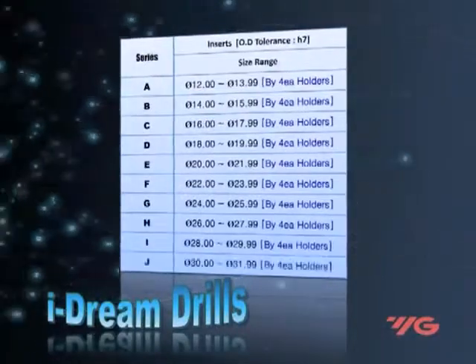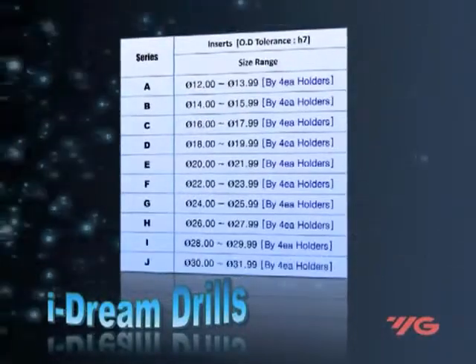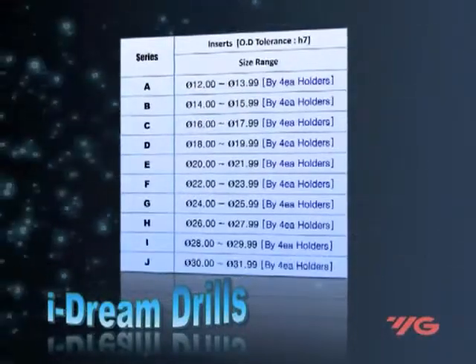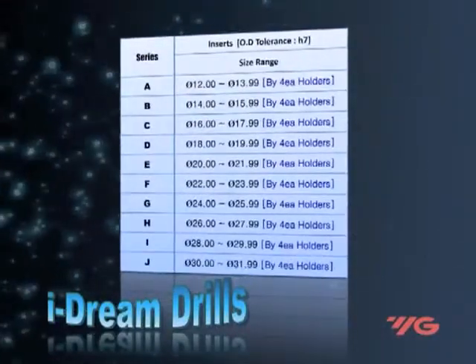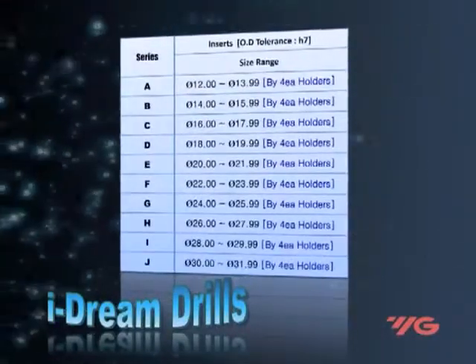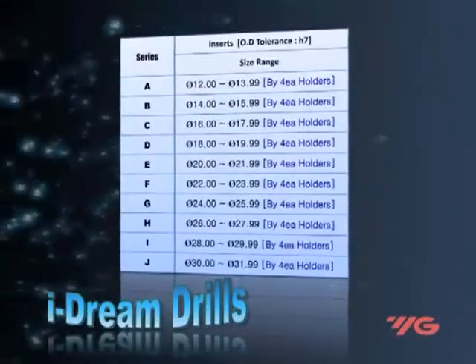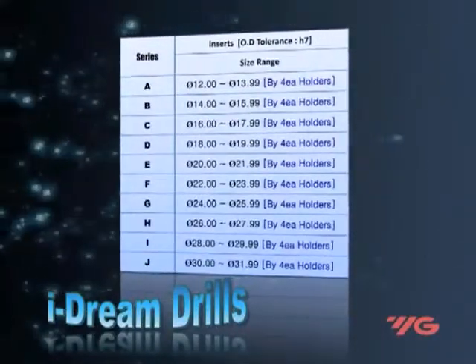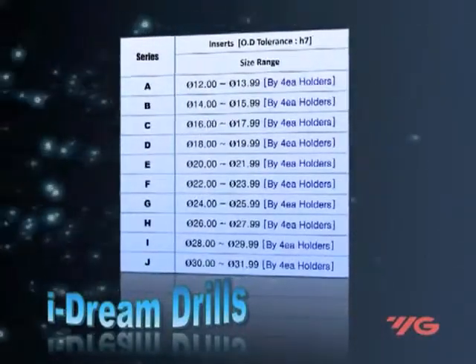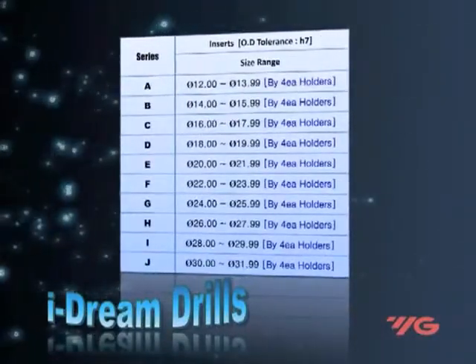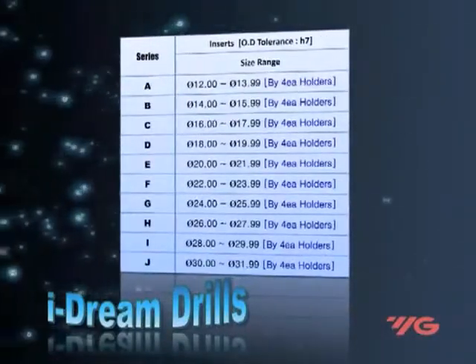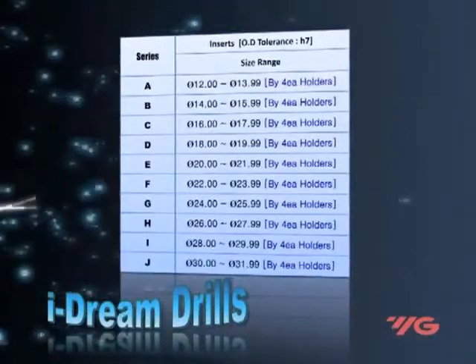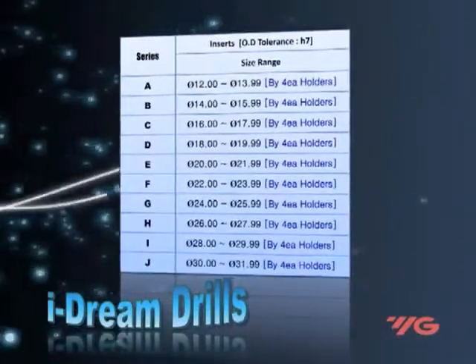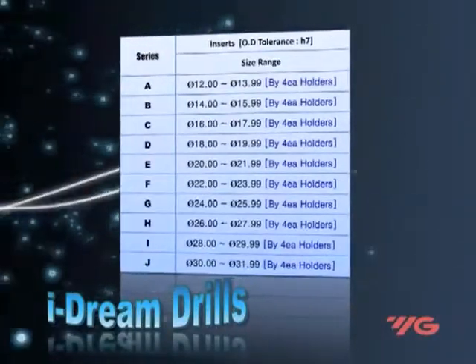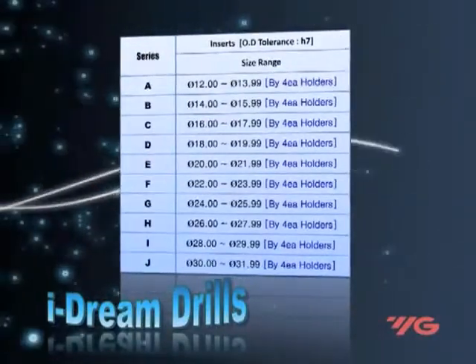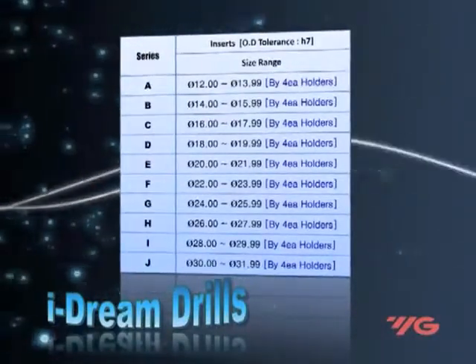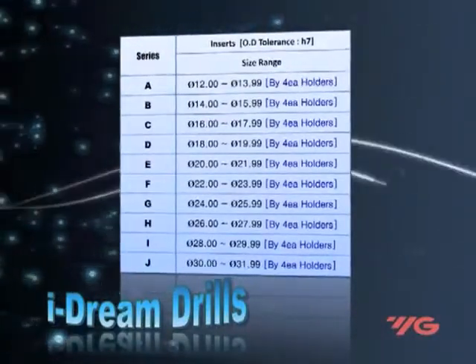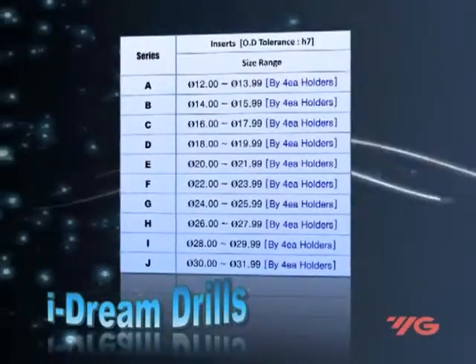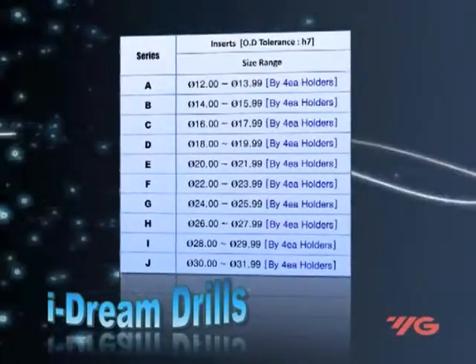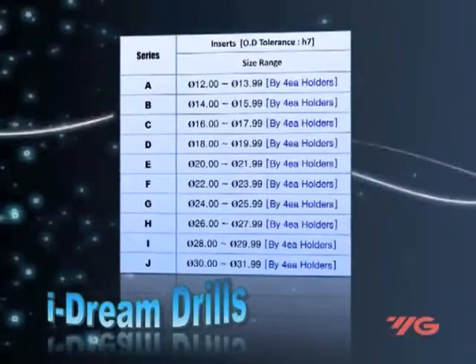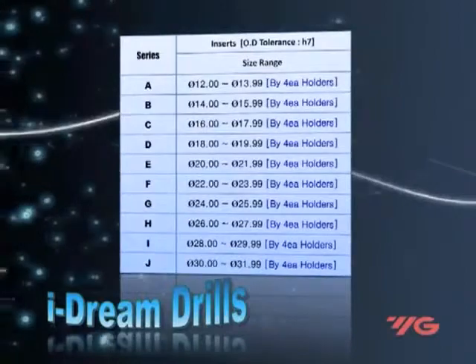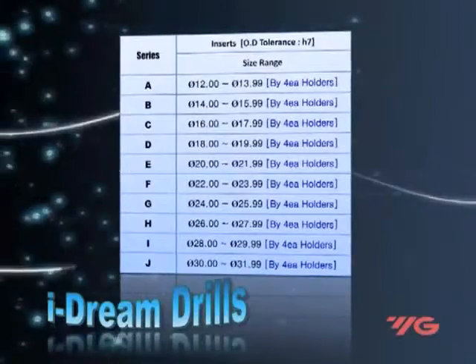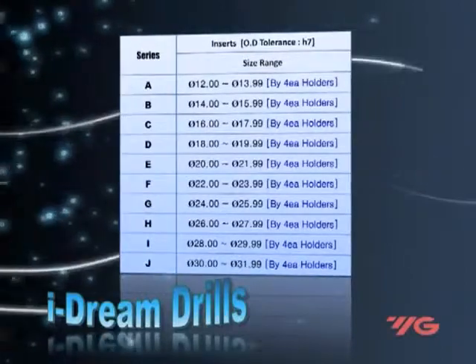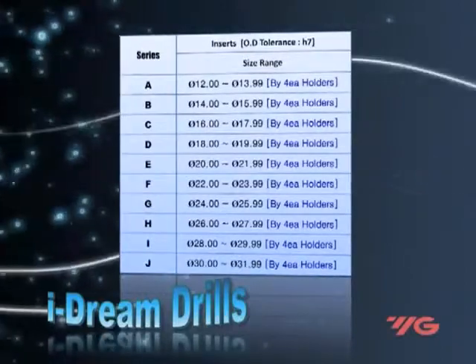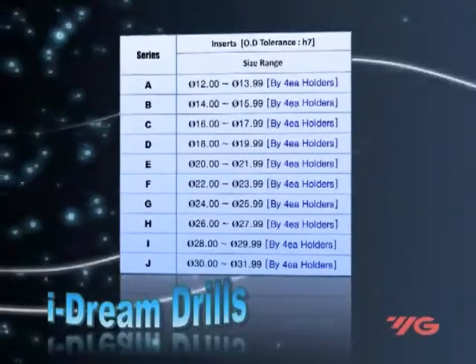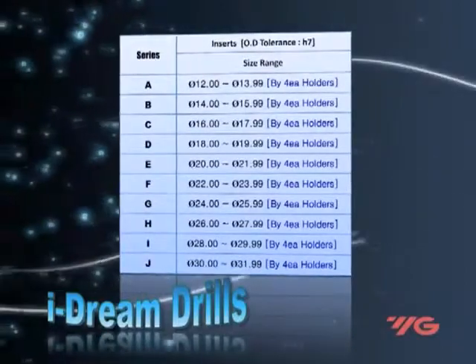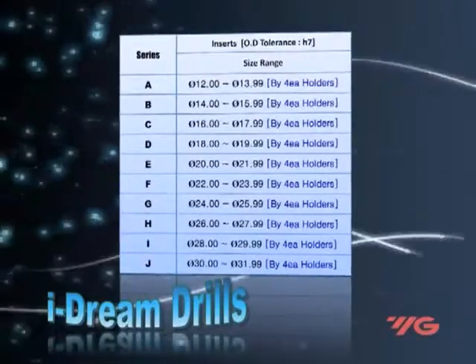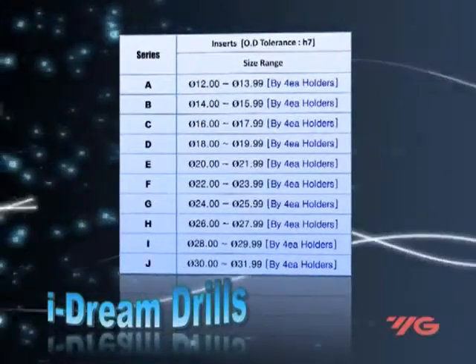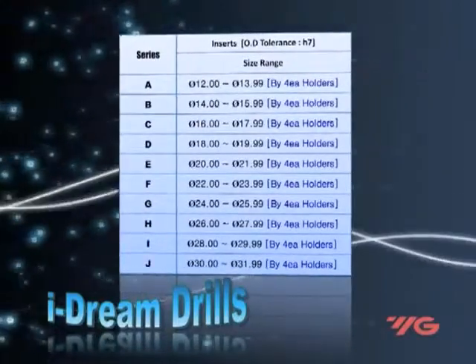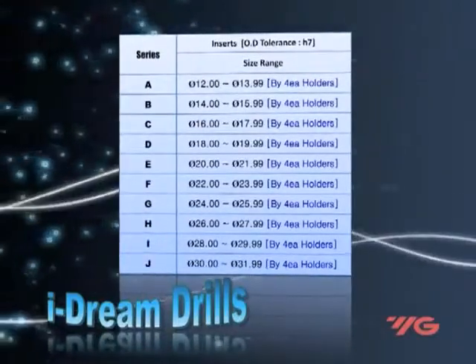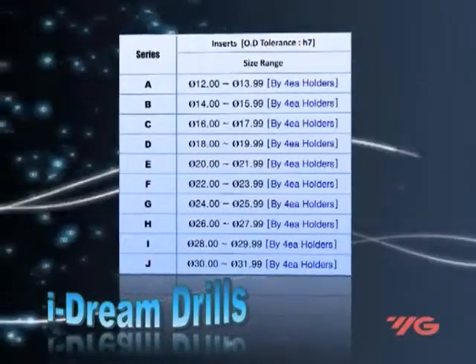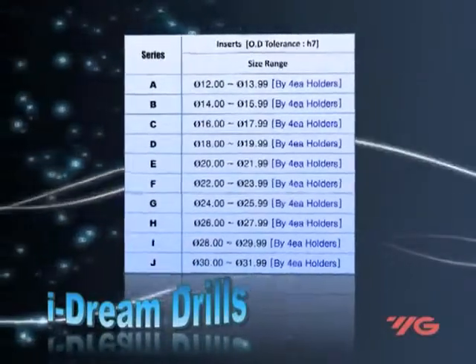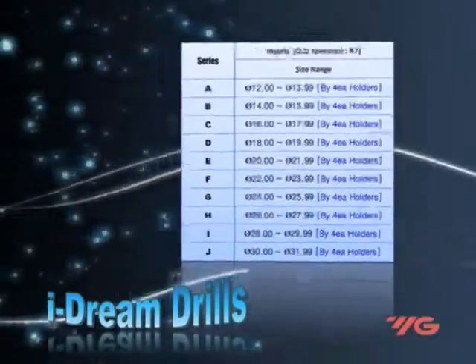iDream drills are used for machining low to high tensile strength steels, cast steels, cast iron, stainless steels, and aluminium.